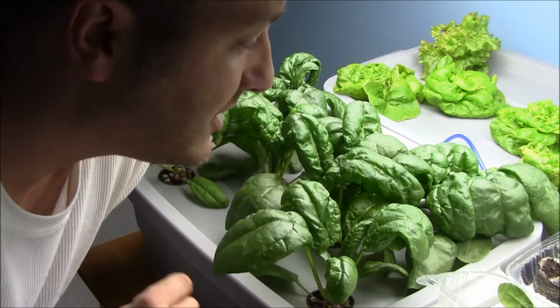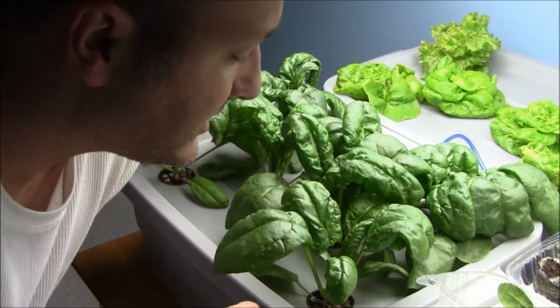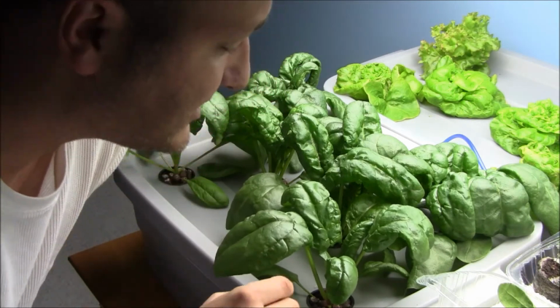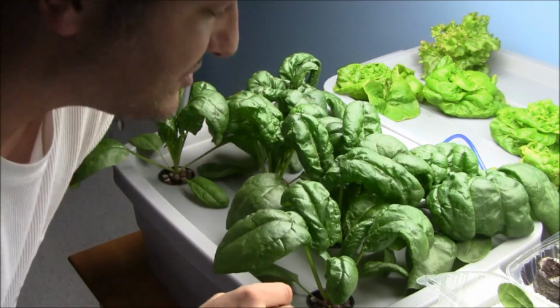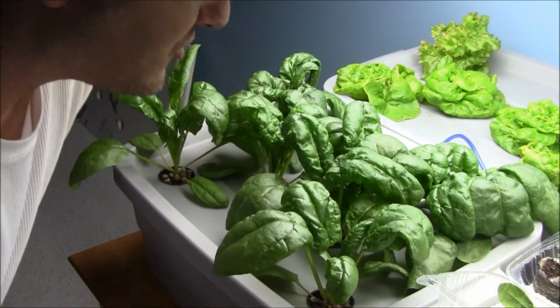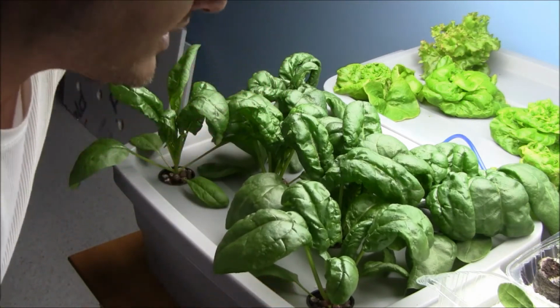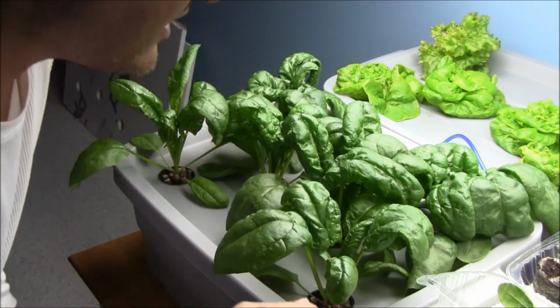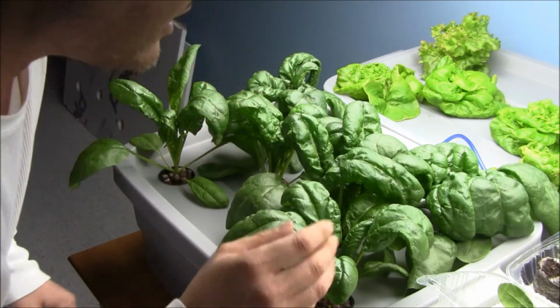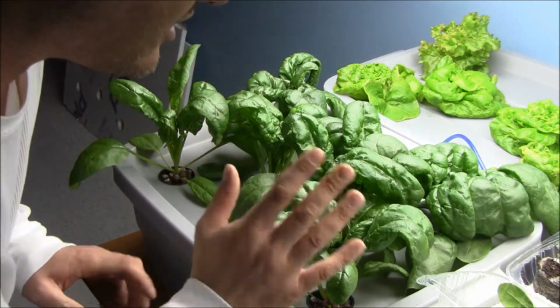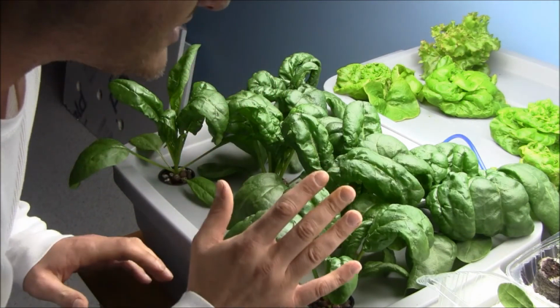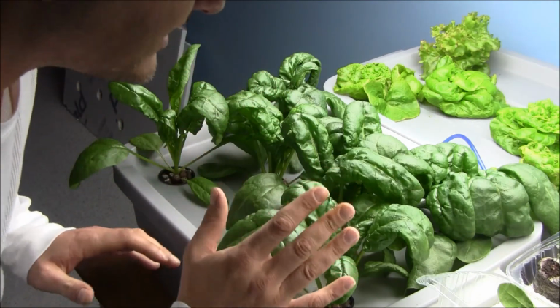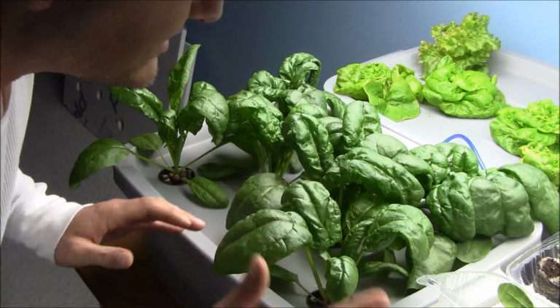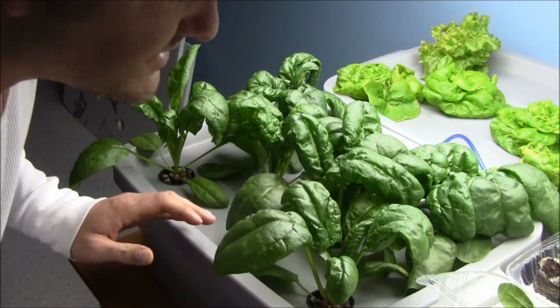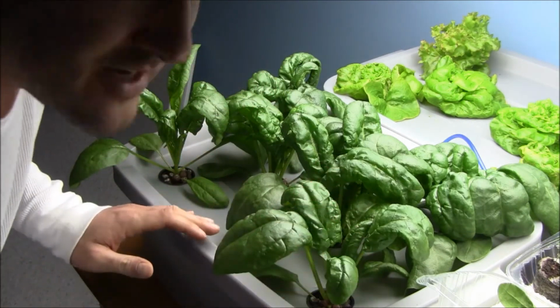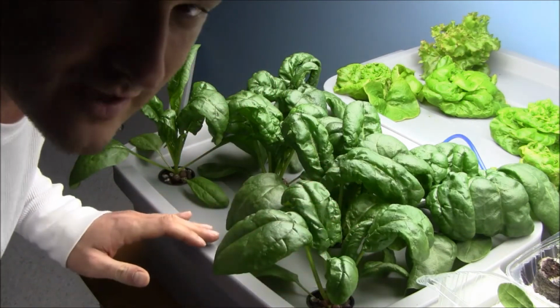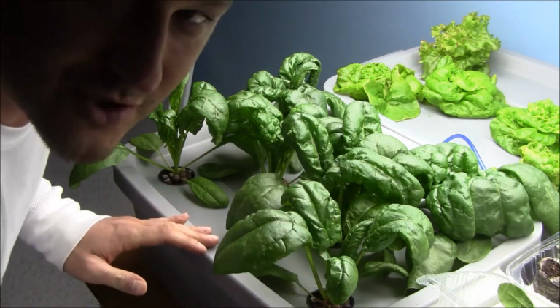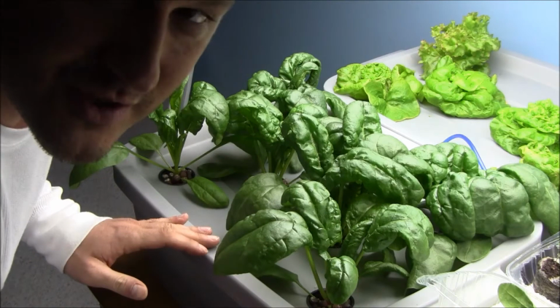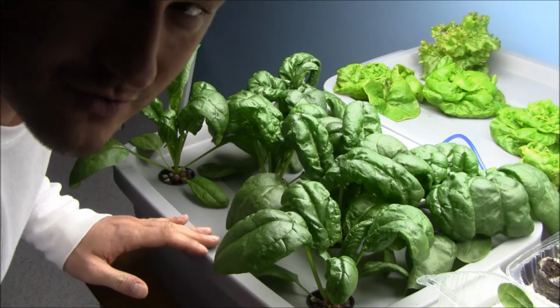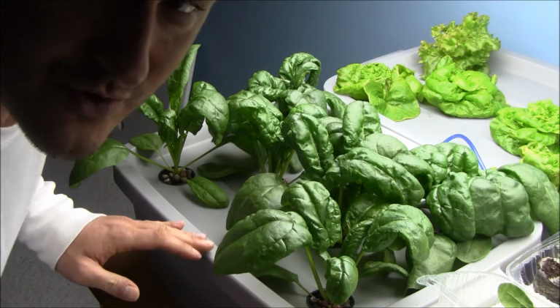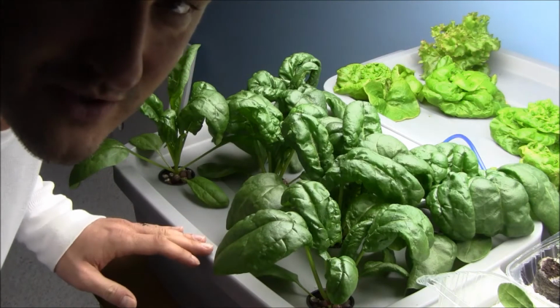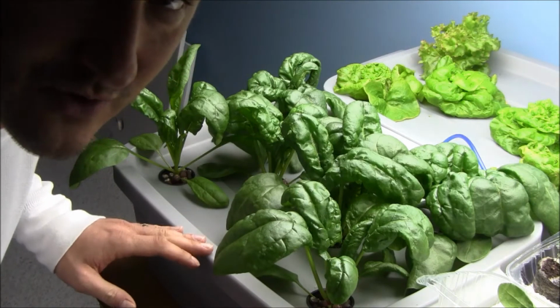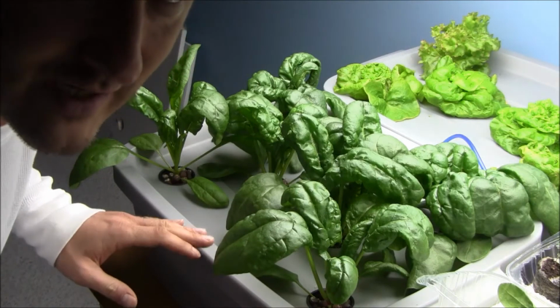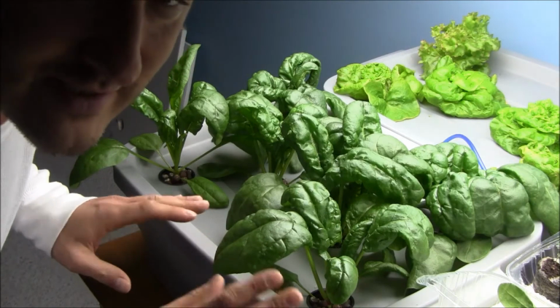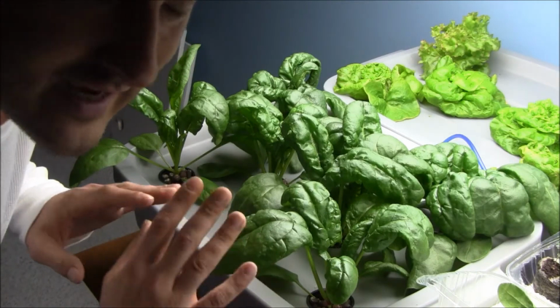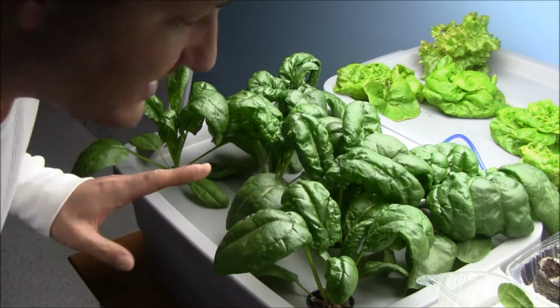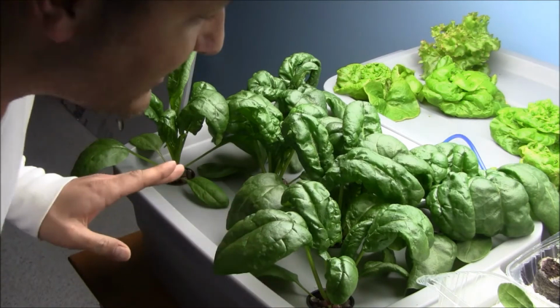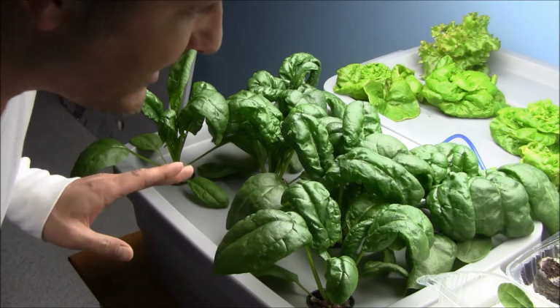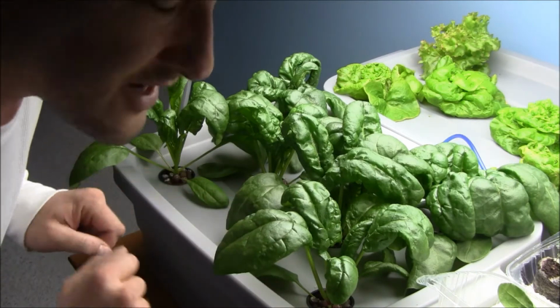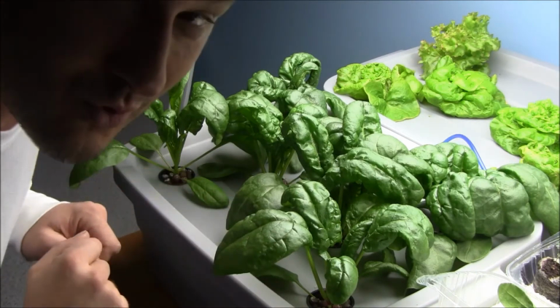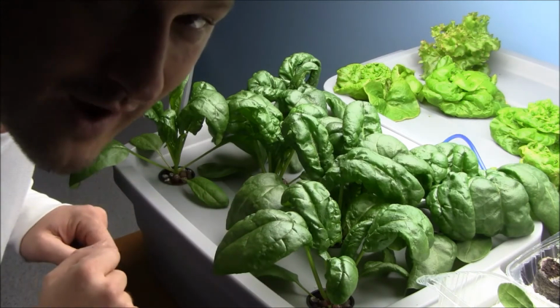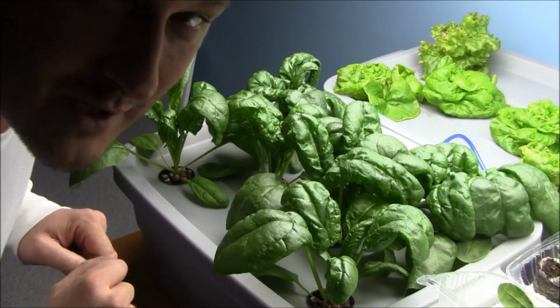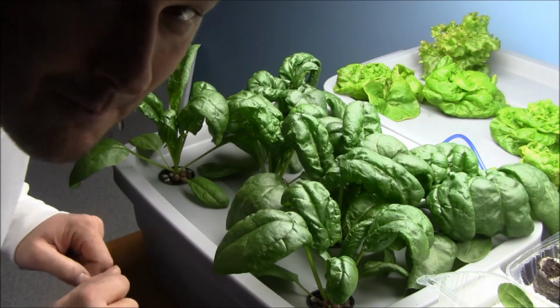Let's do a quick harvest on this, then I'll show you the roots and what's going on inside, and we'll wrap it up.